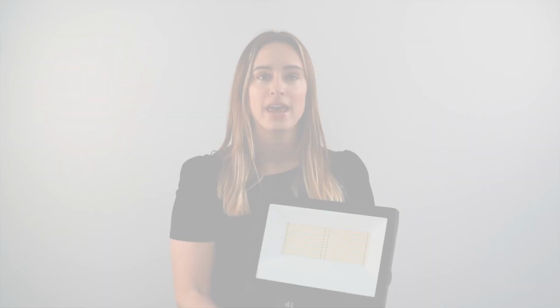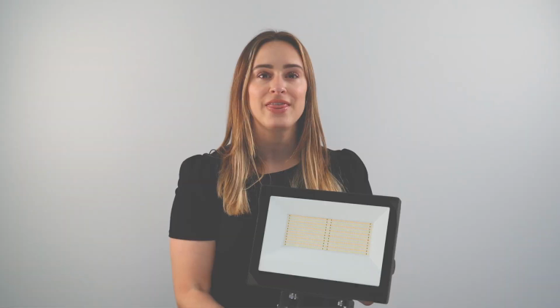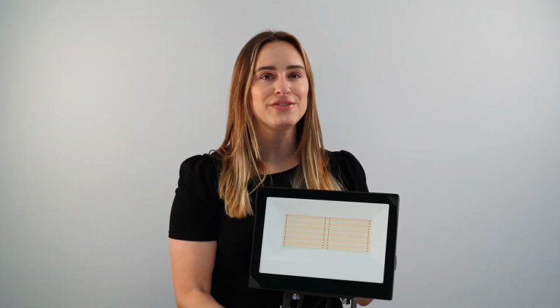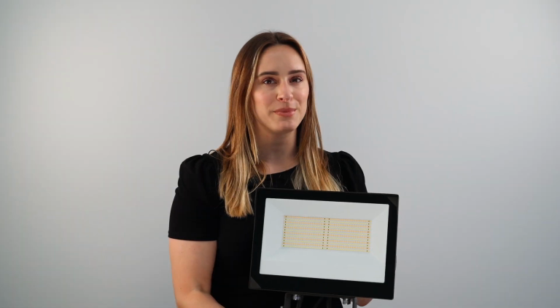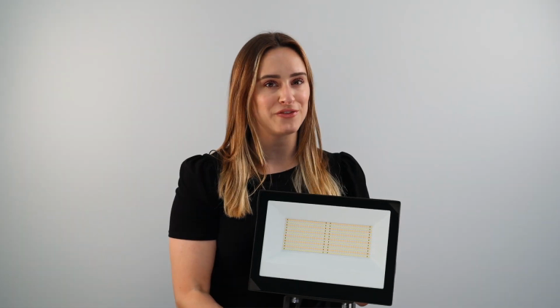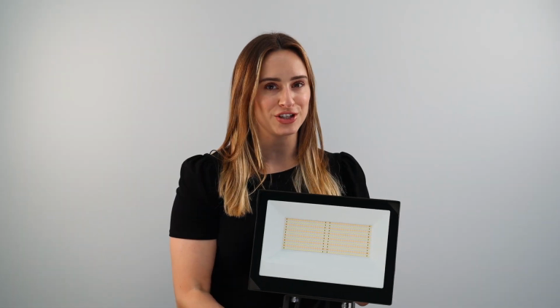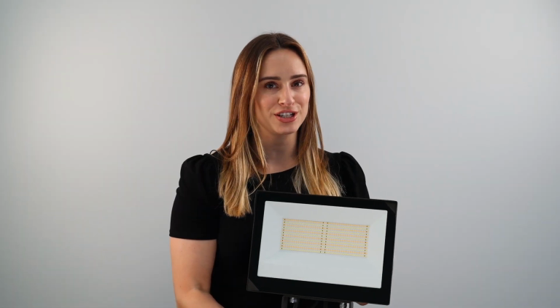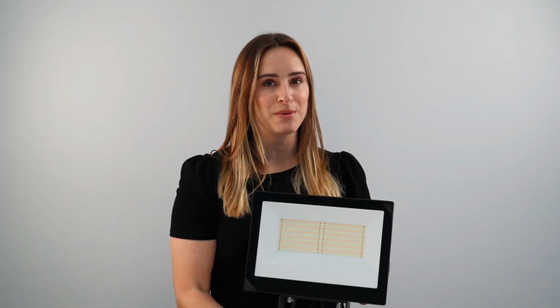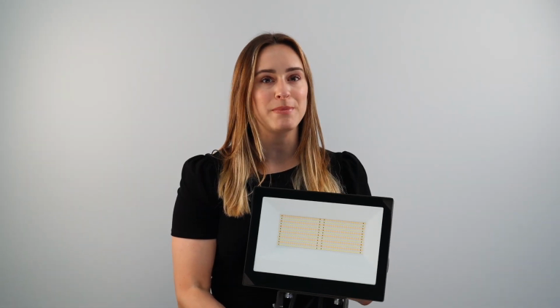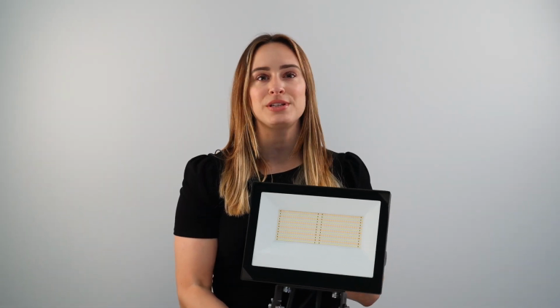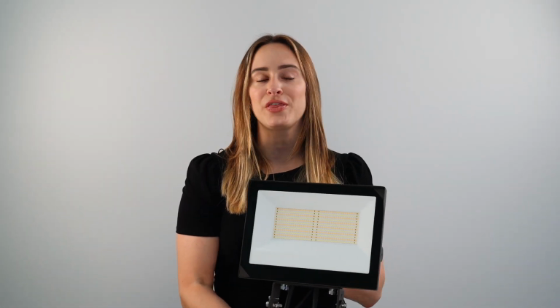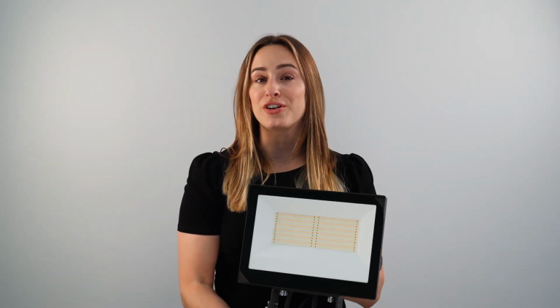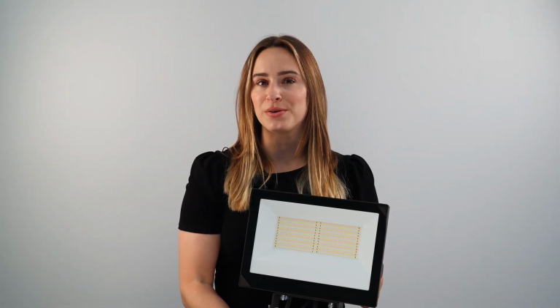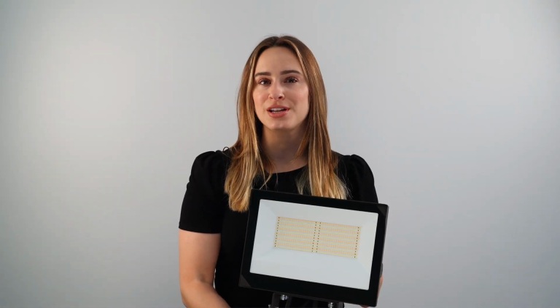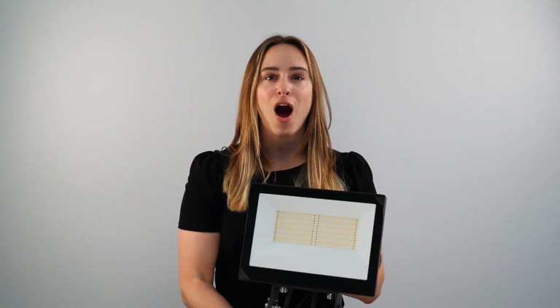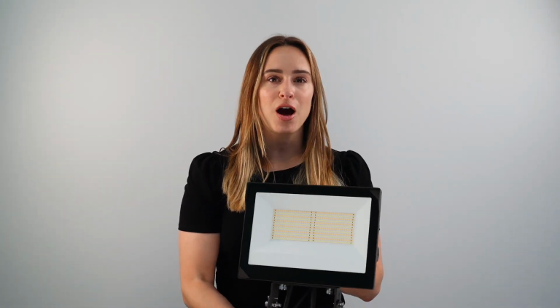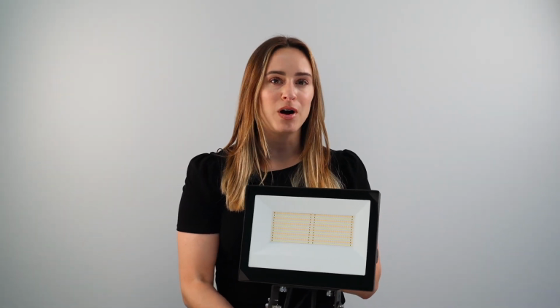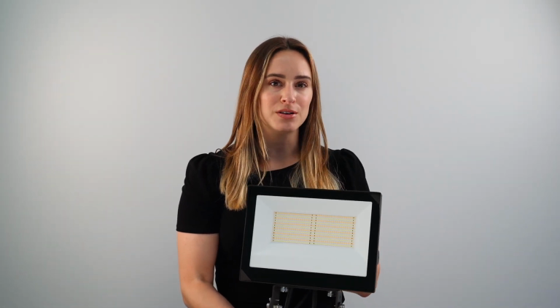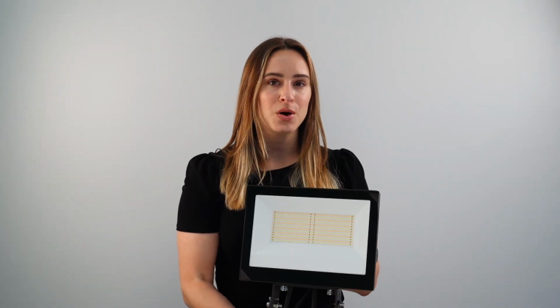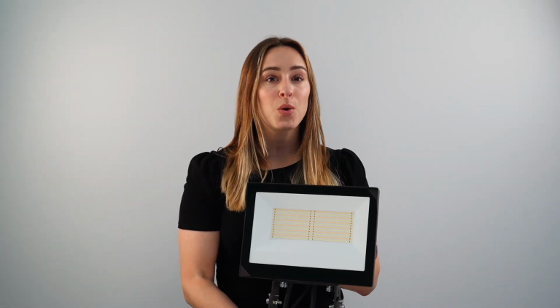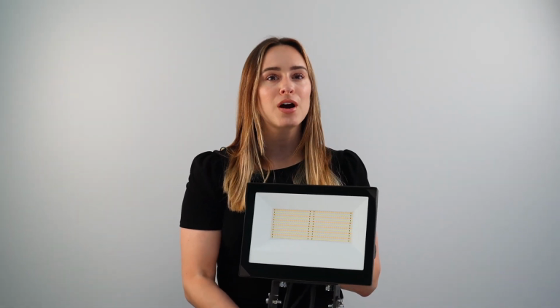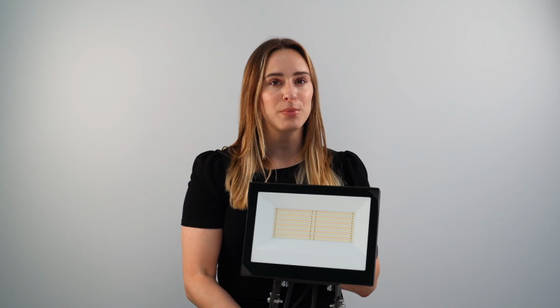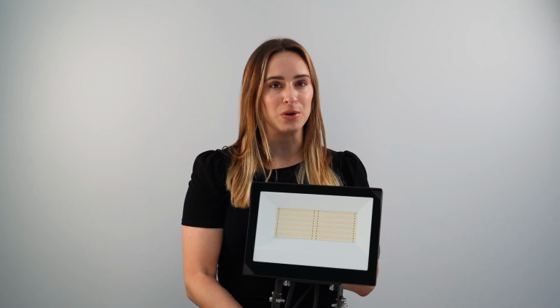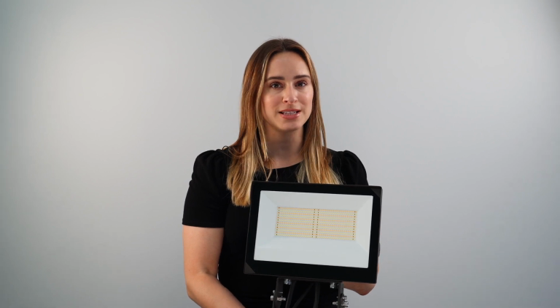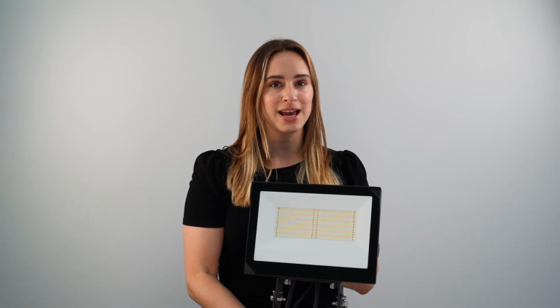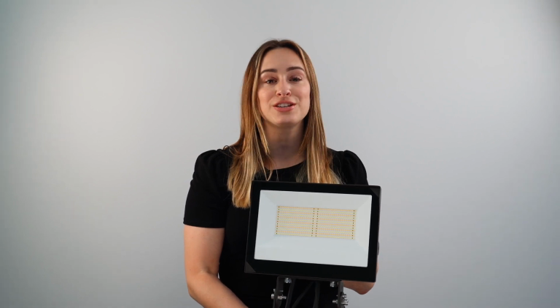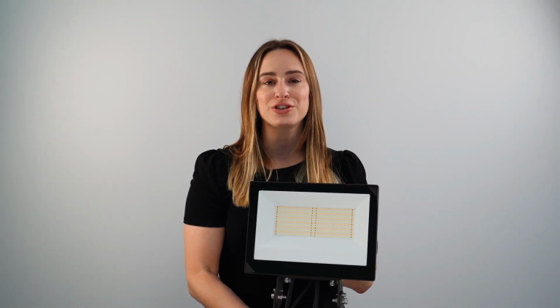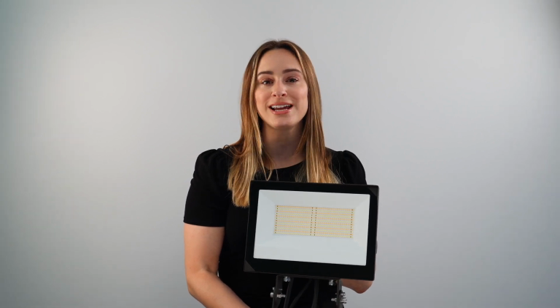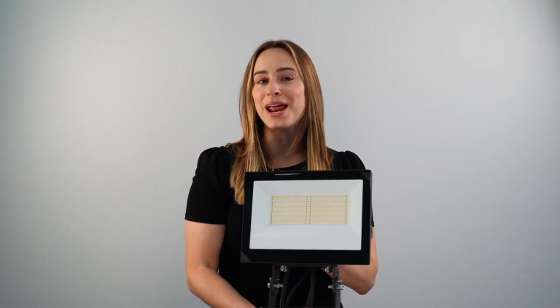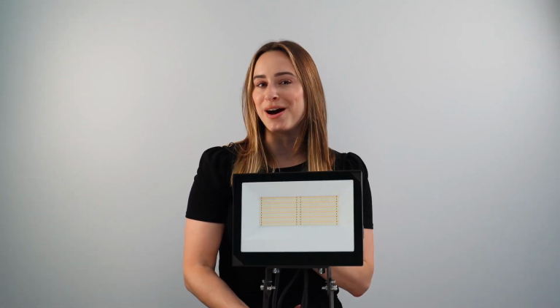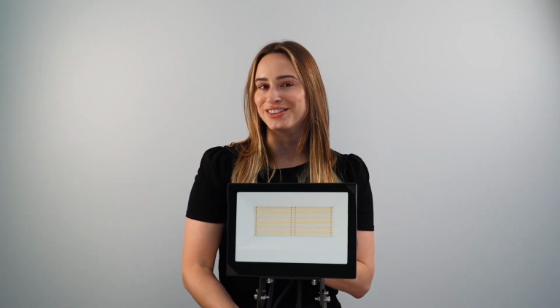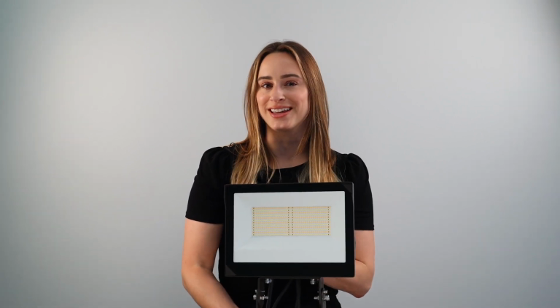This family of fixtures can be mounted on the ground, on walls, or on poles, and is discreet and modern looking.